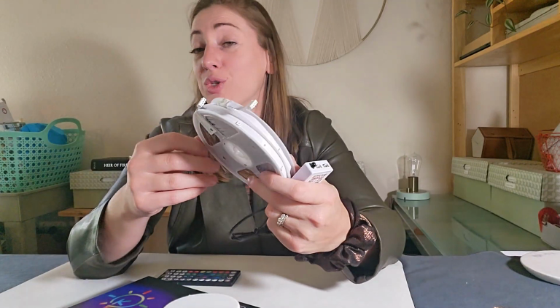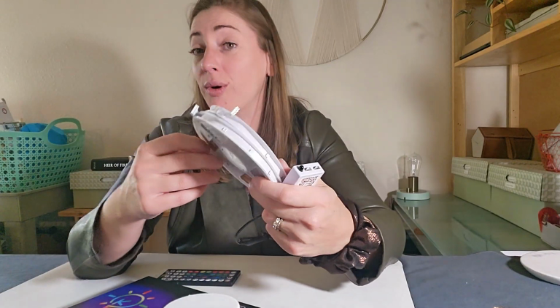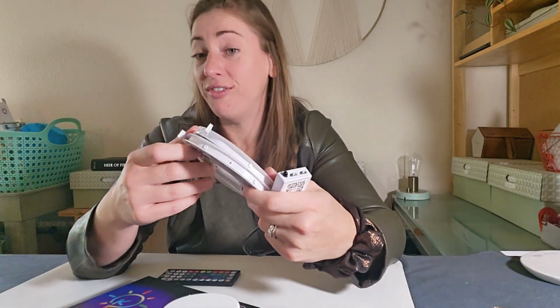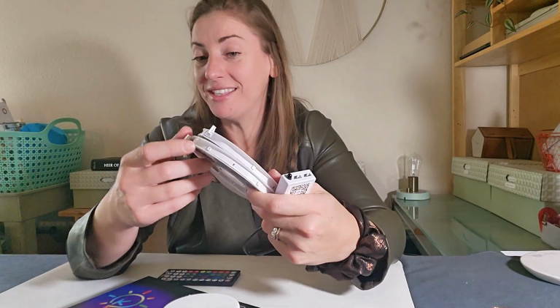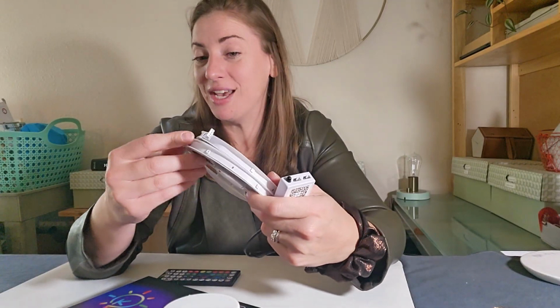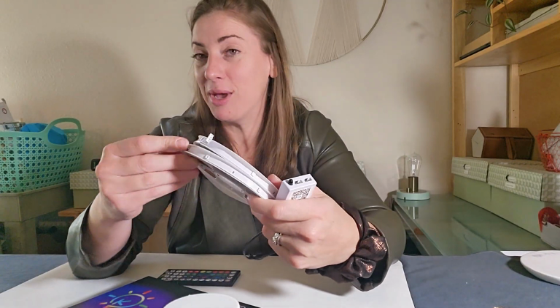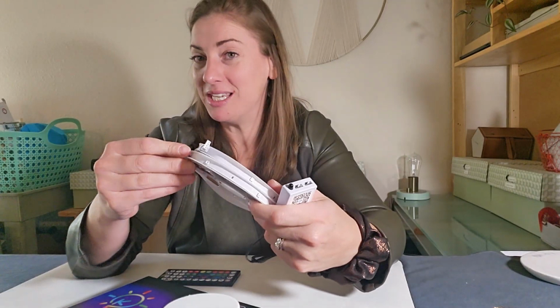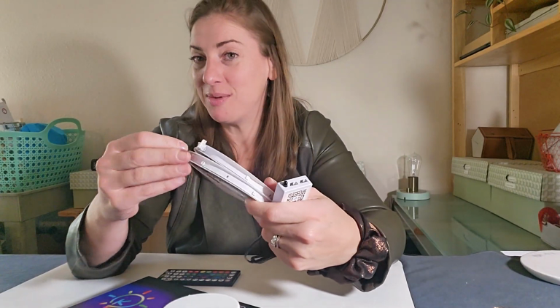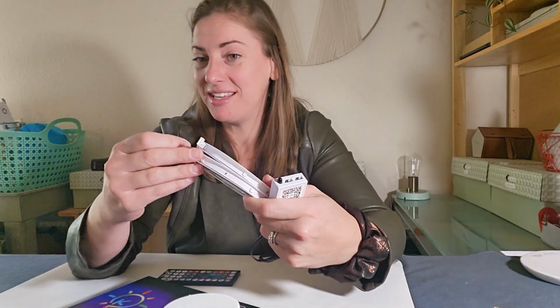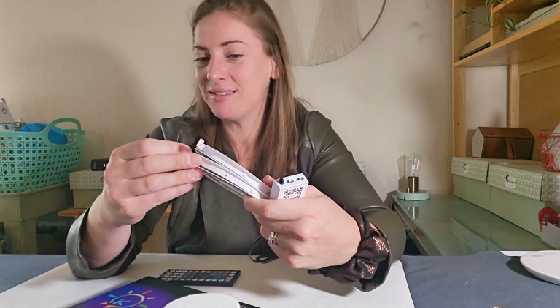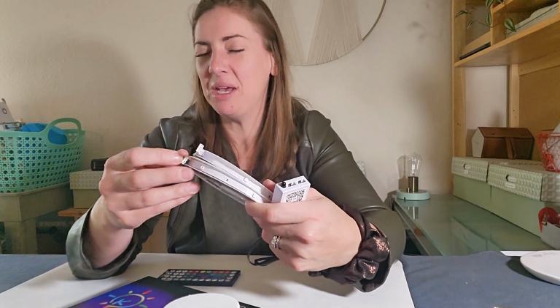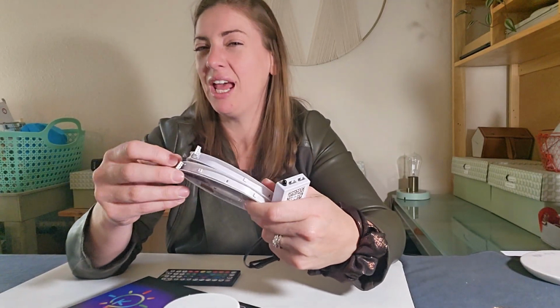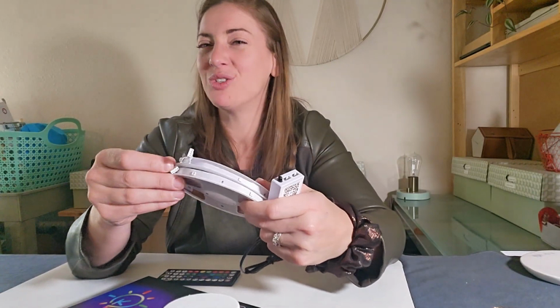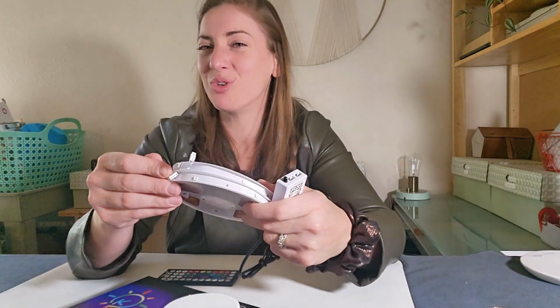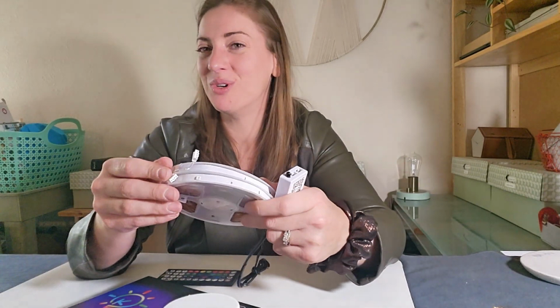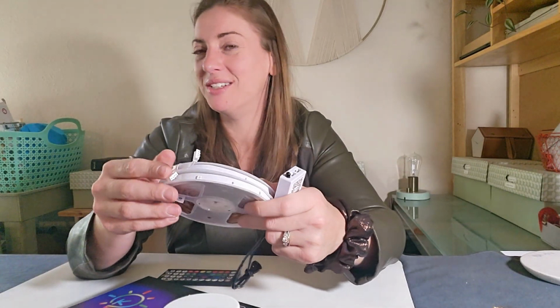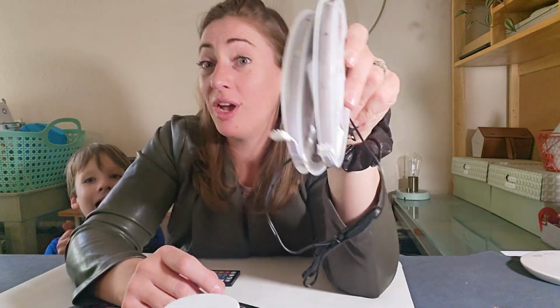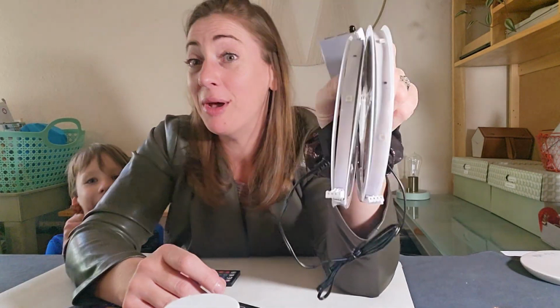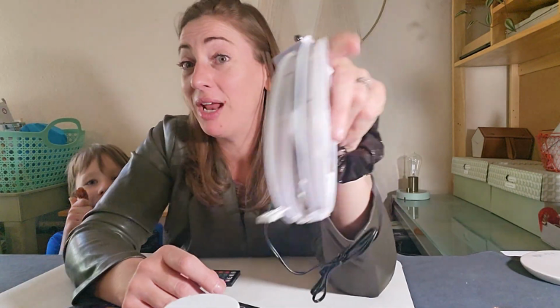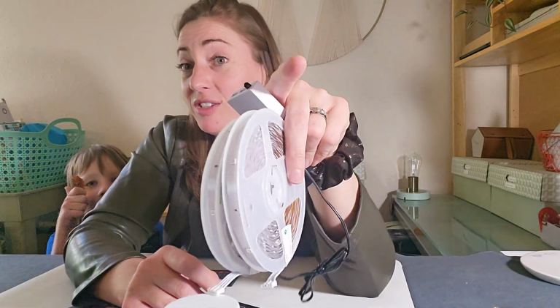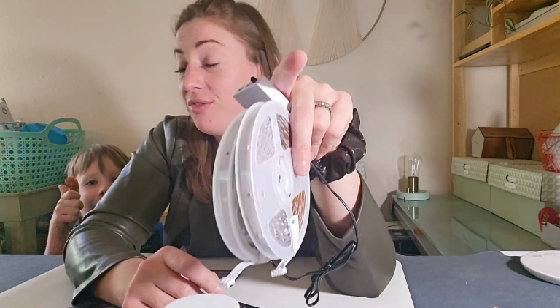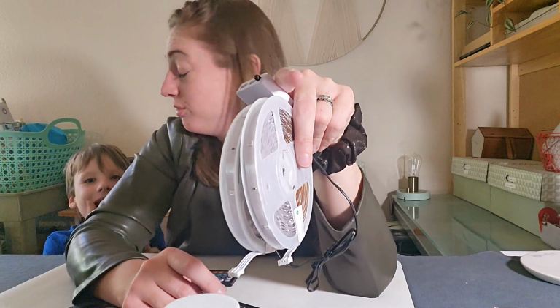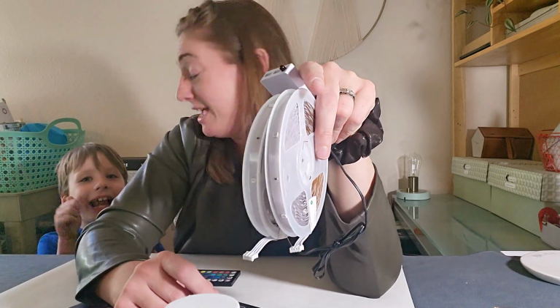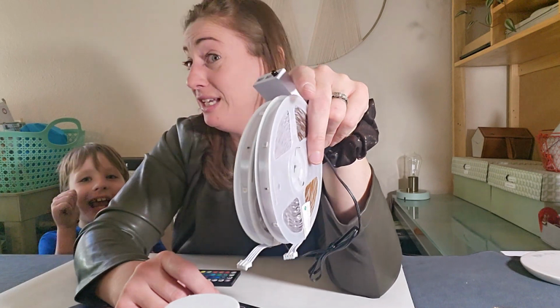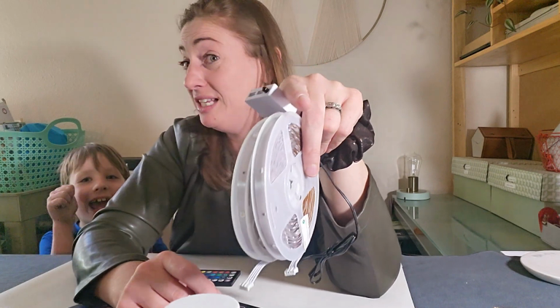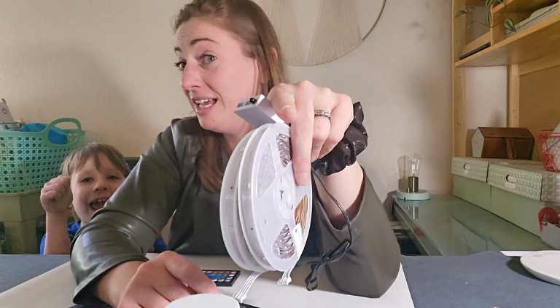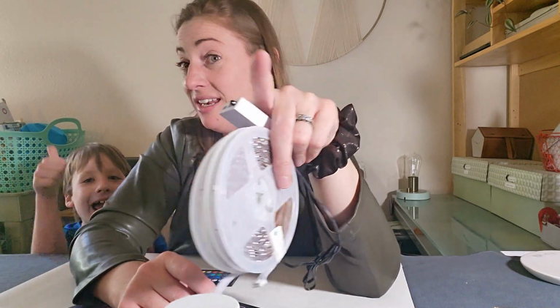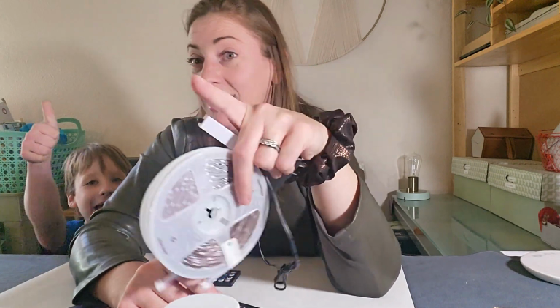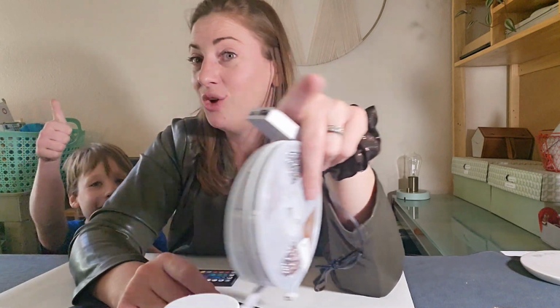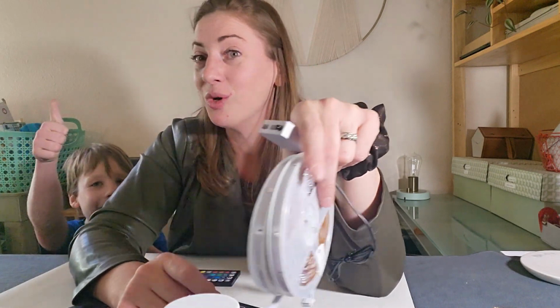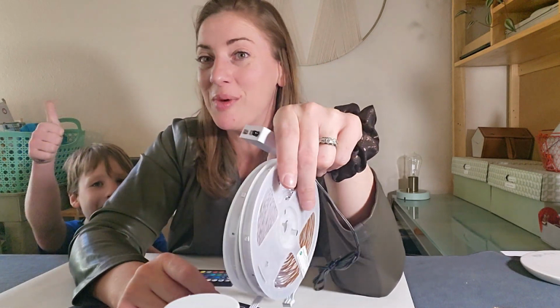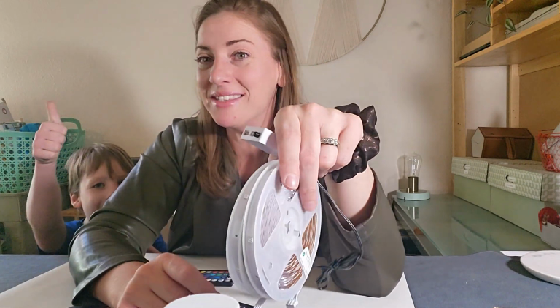These are sure to fancy up any space and make it extra cool. Try them out and have some fun with LED lighting in your space.